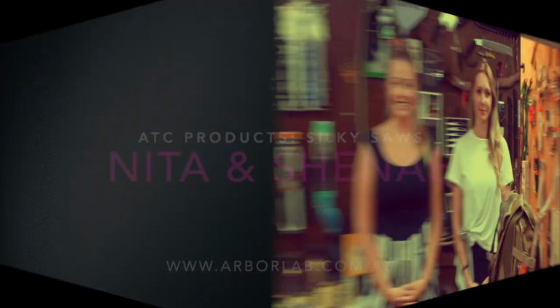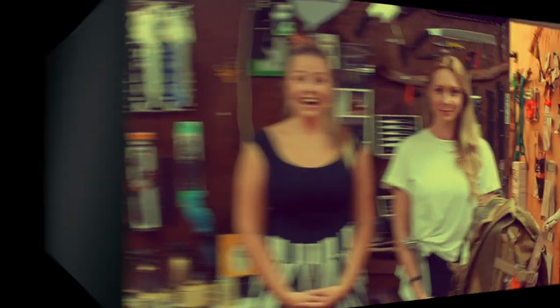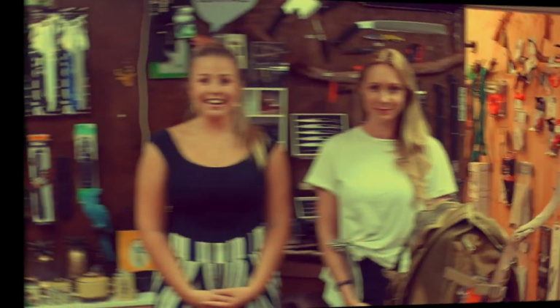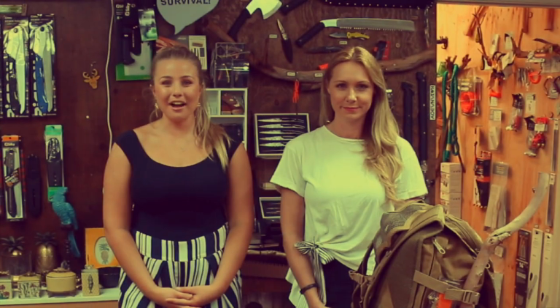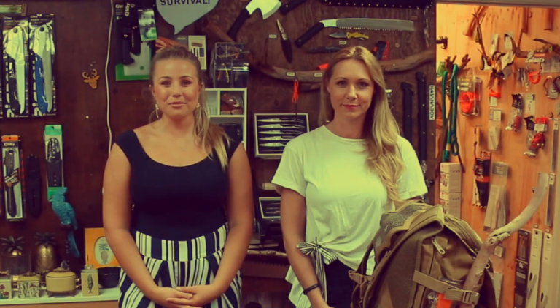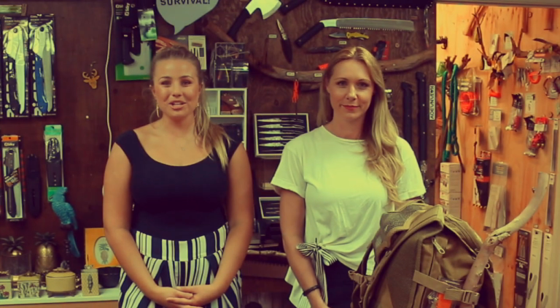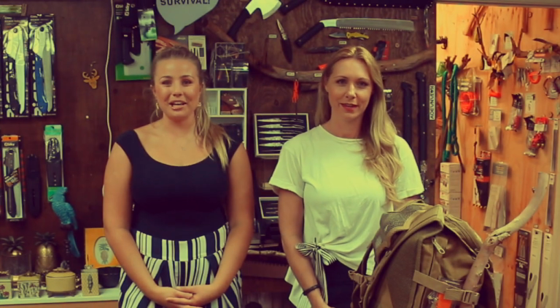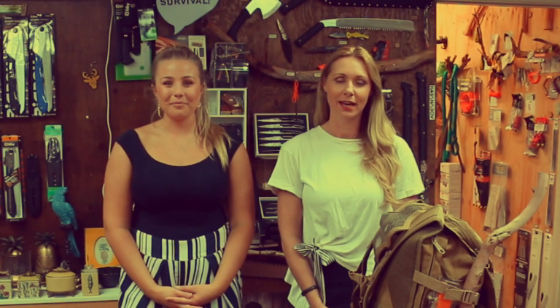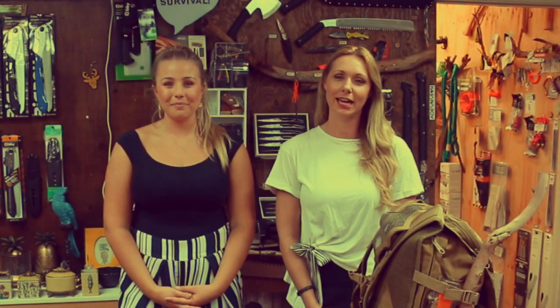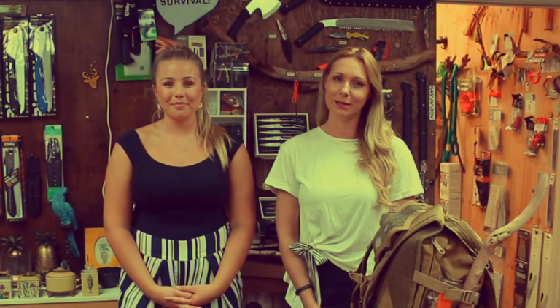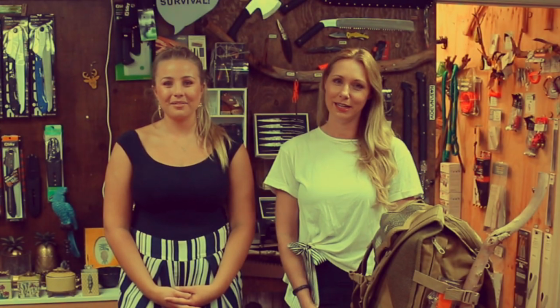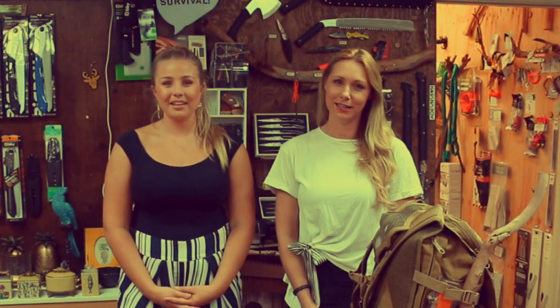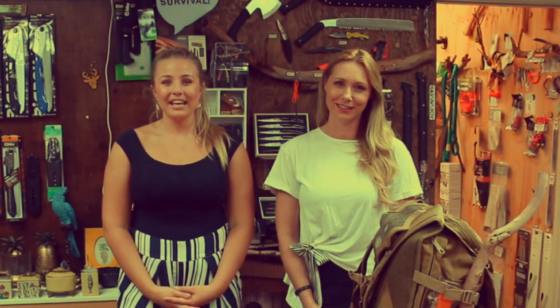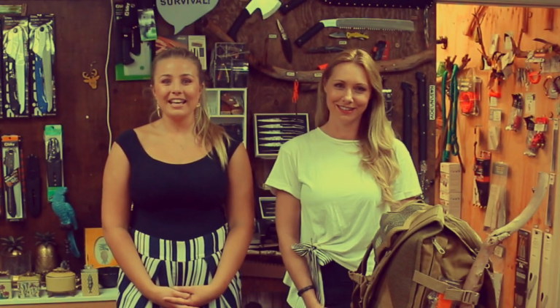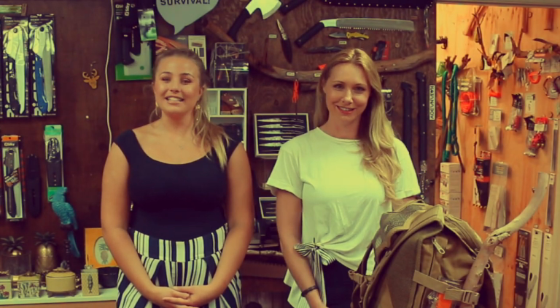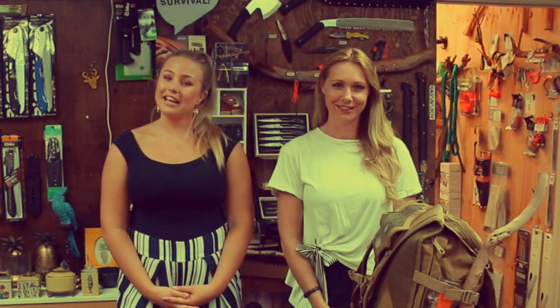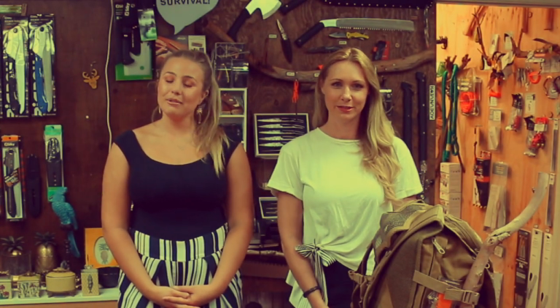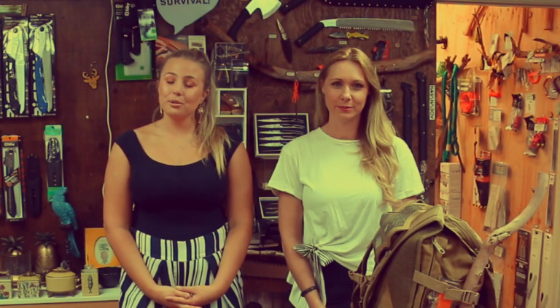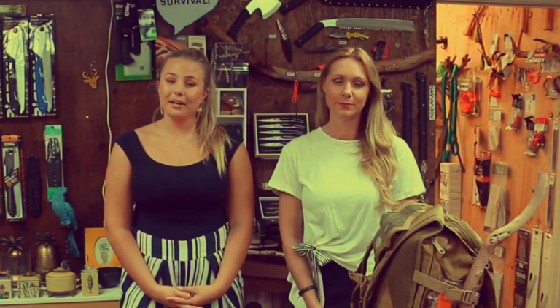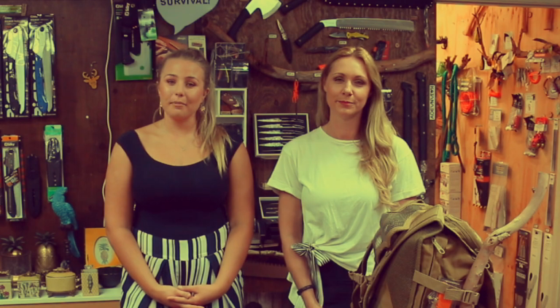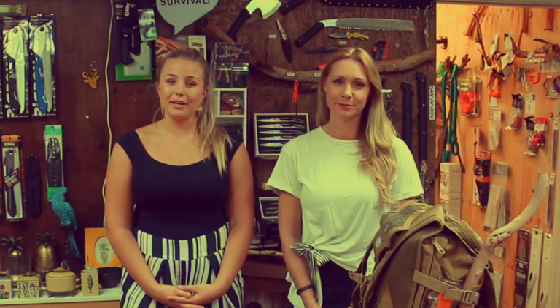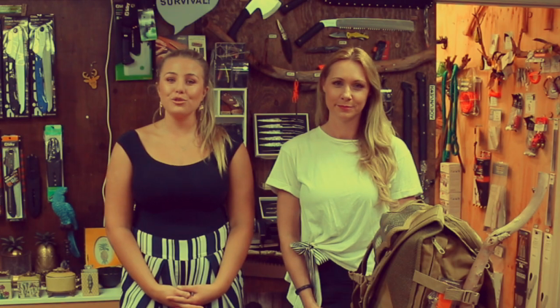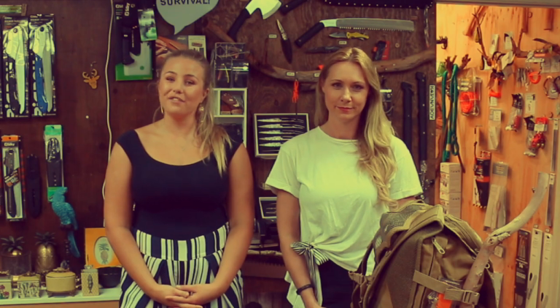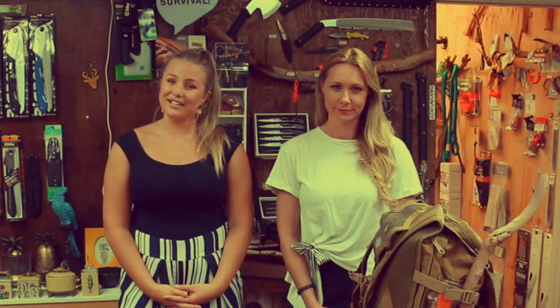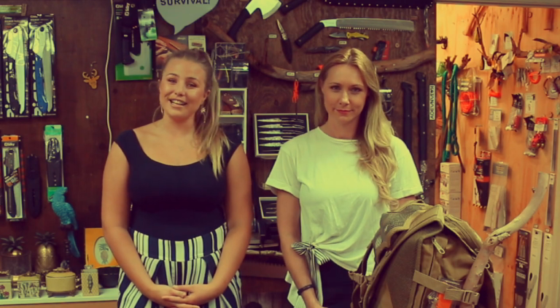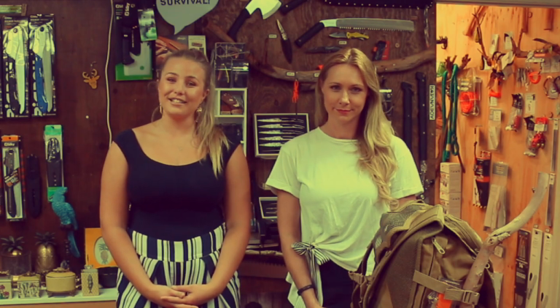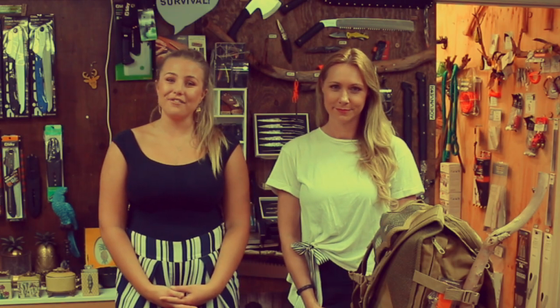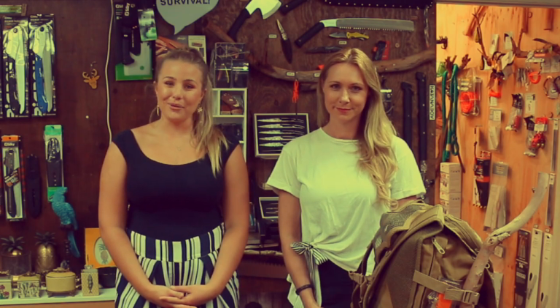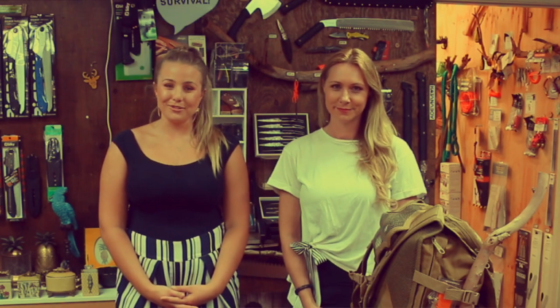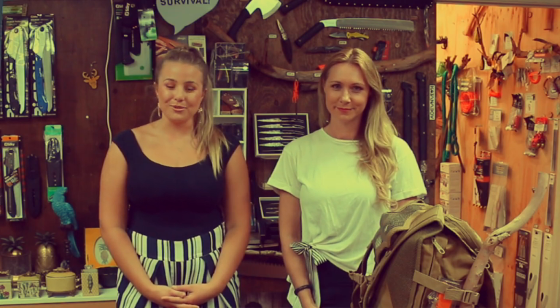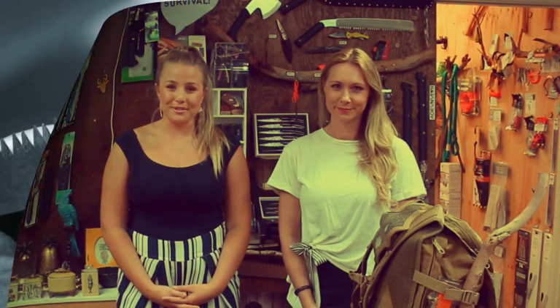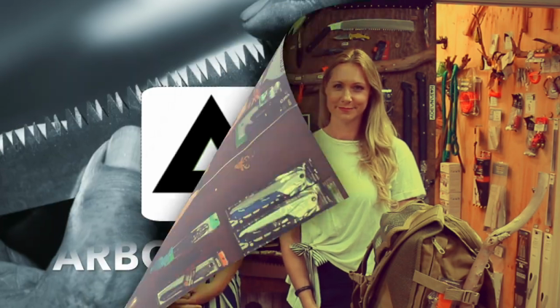Hi, I'm Sine. And I'm Nita. And today we're talking about two fantastic folding saws.